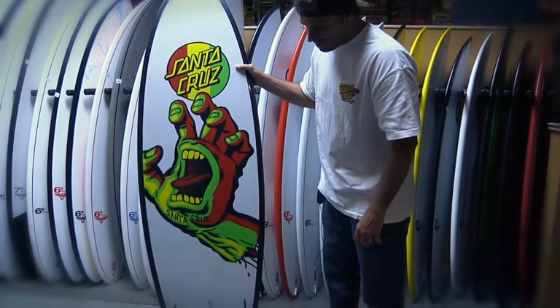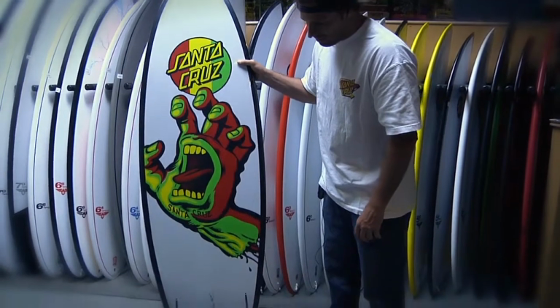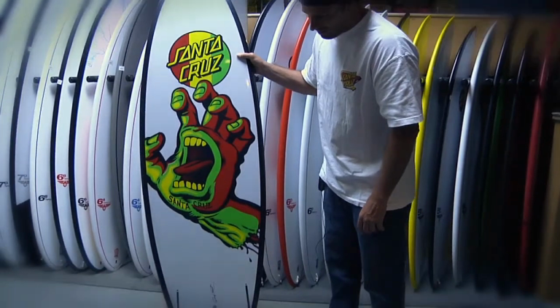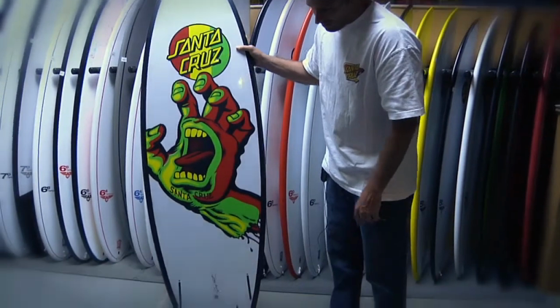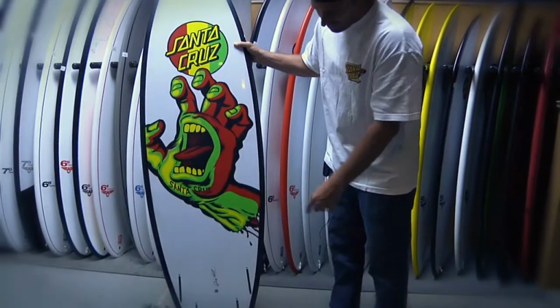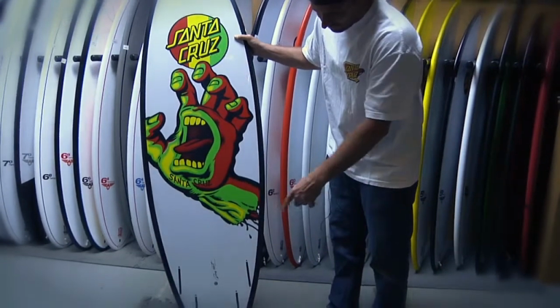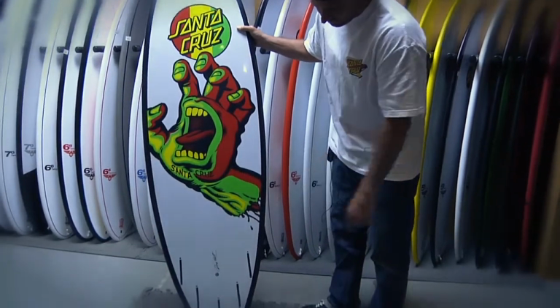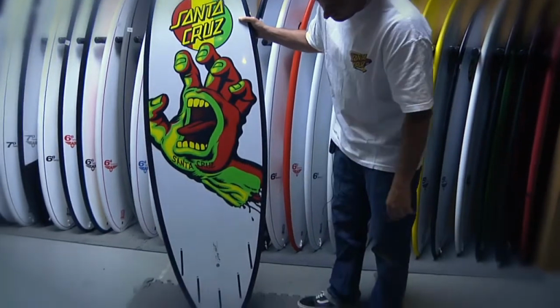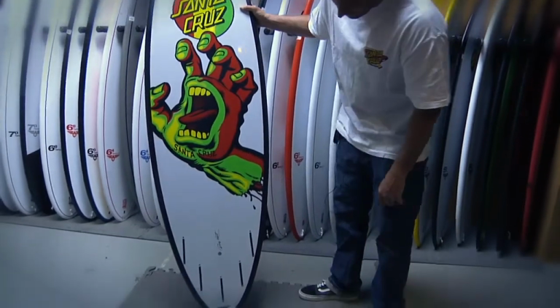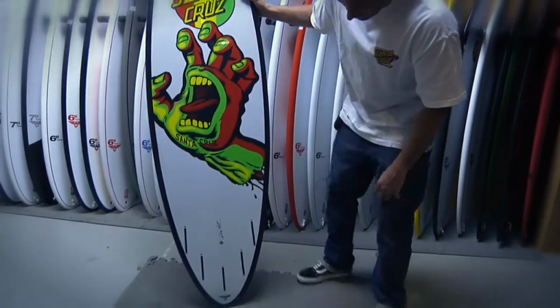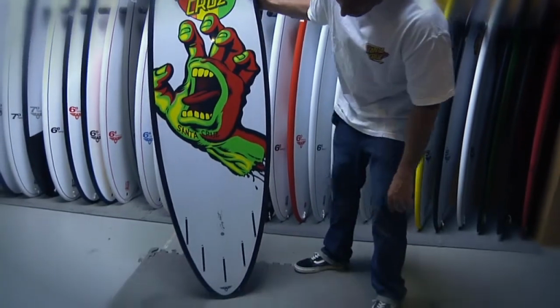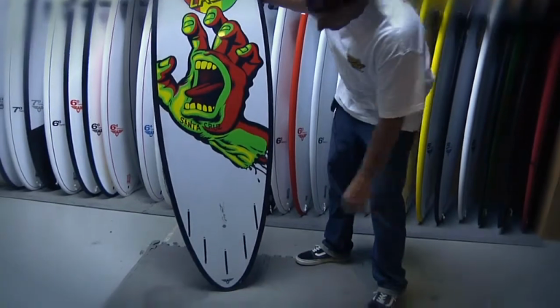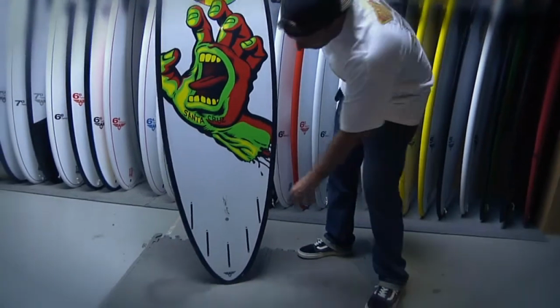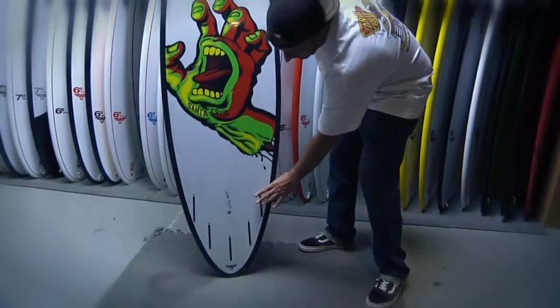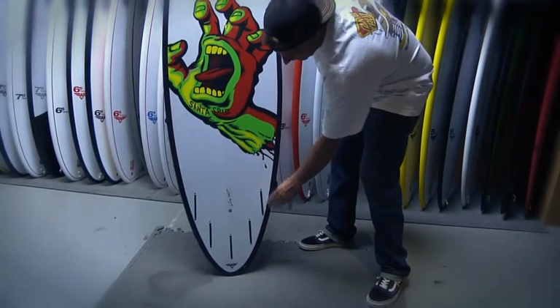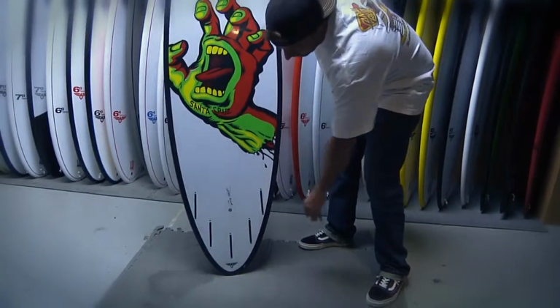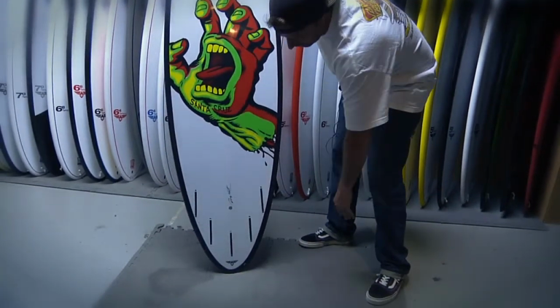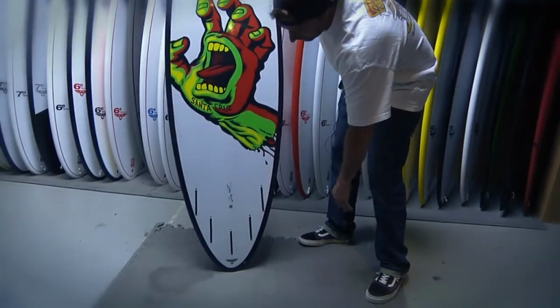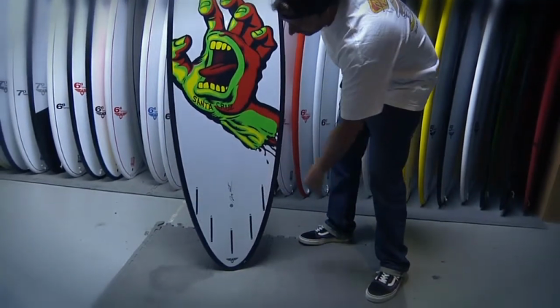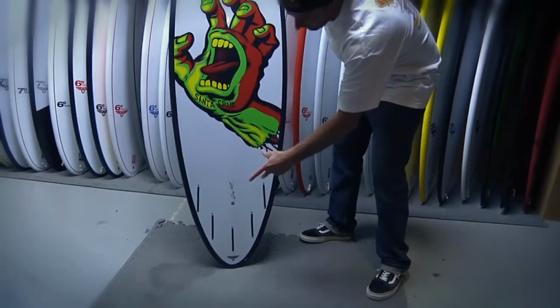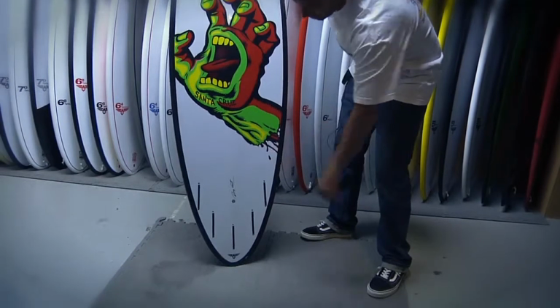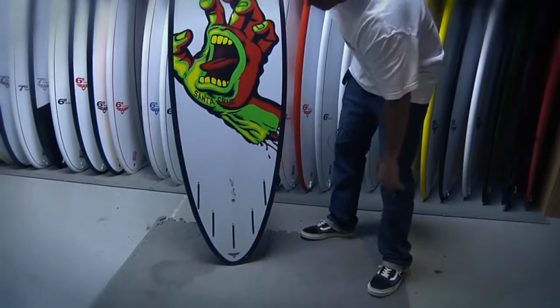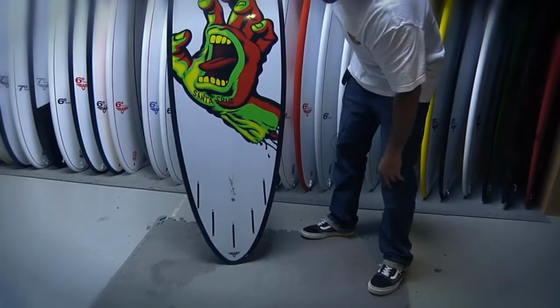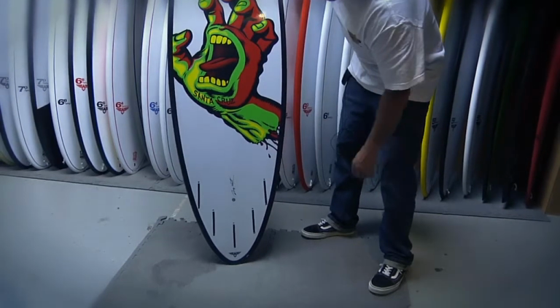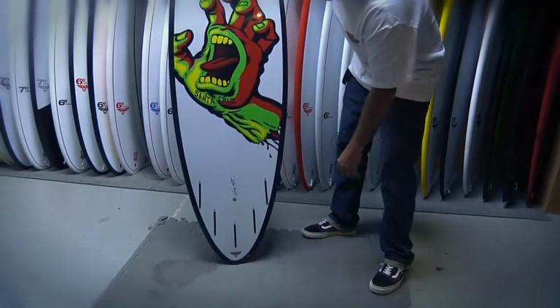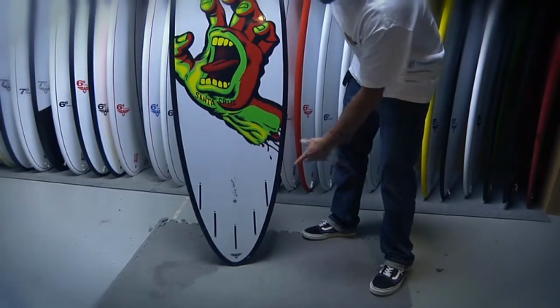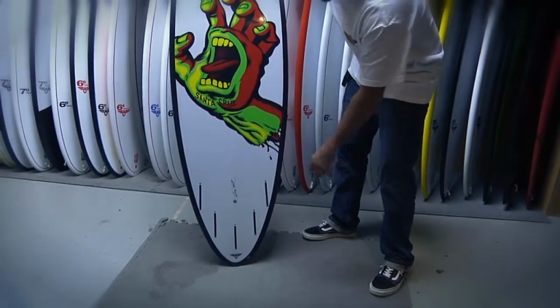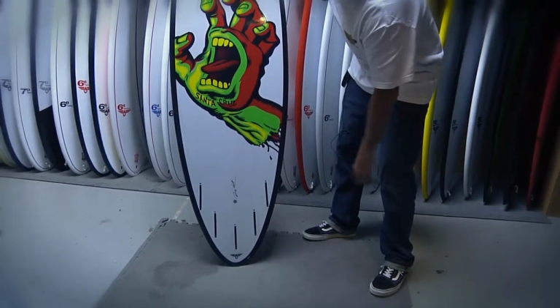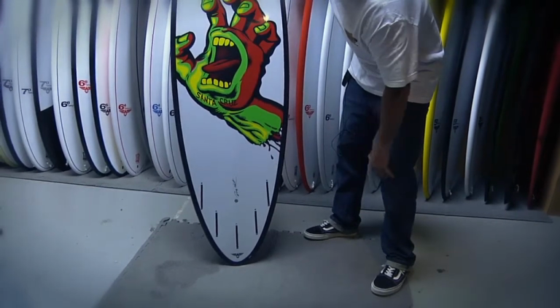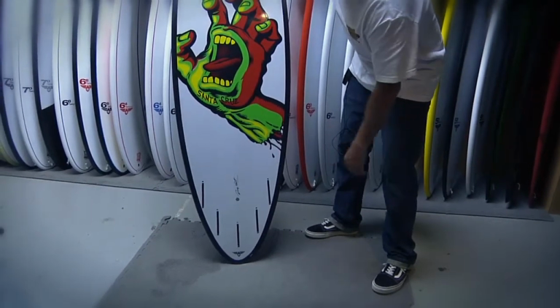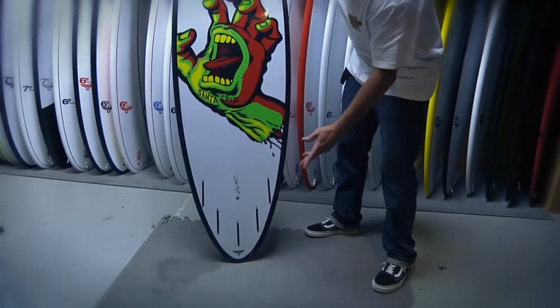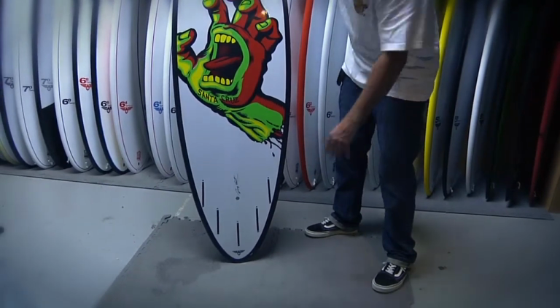It's got a convertible fin box — you can ride it as a quad, thruster, or five fin.